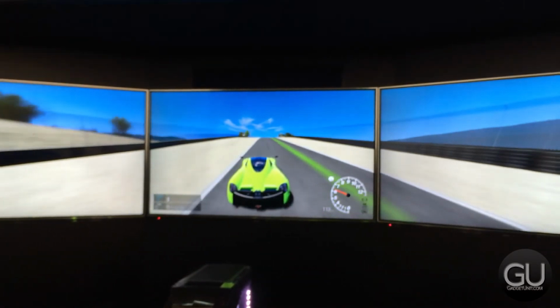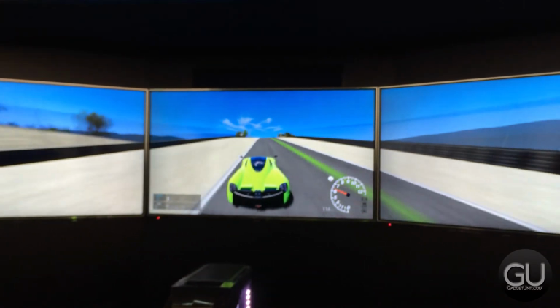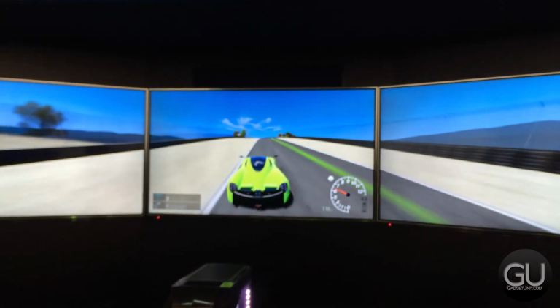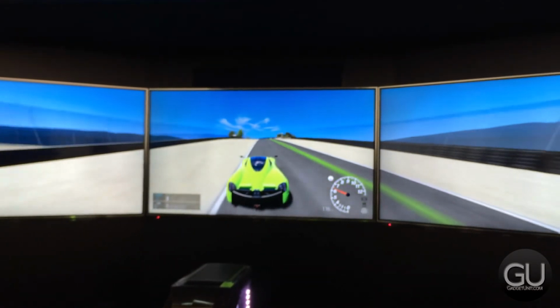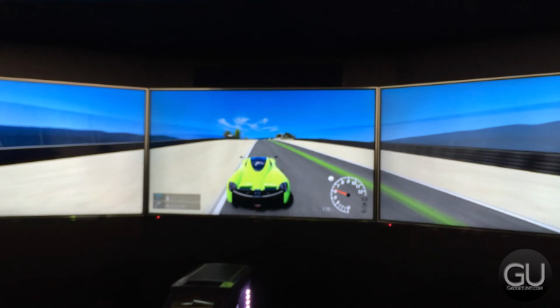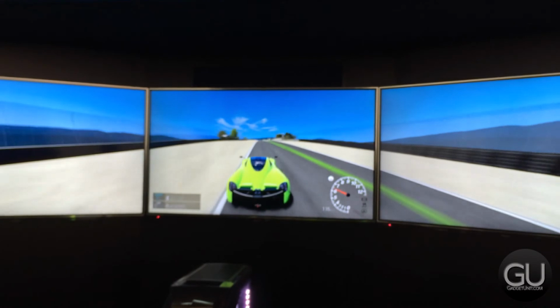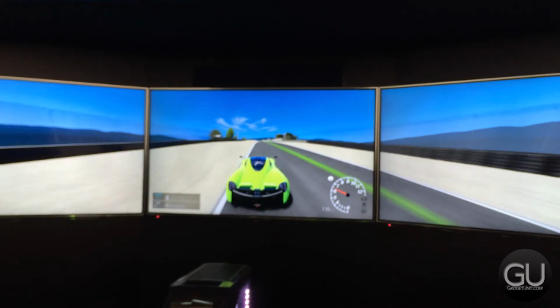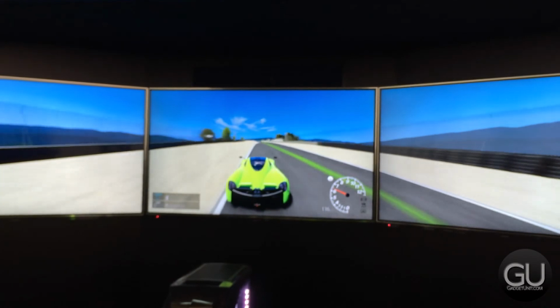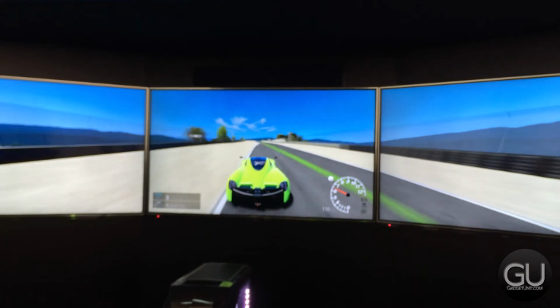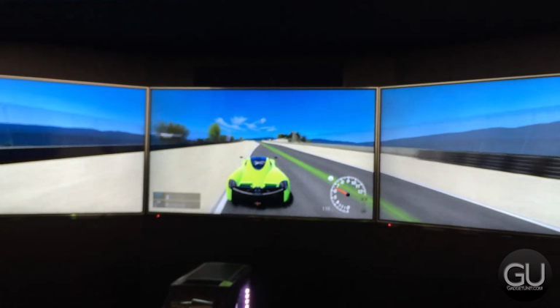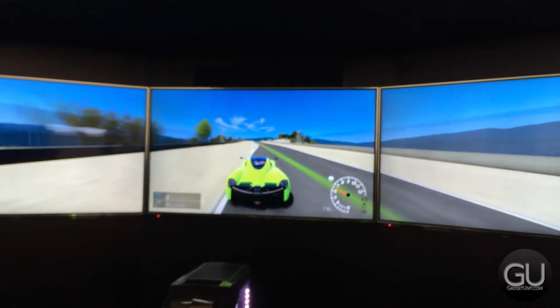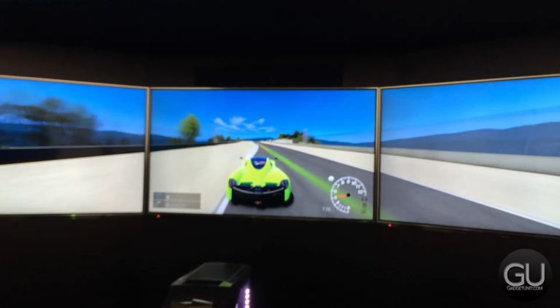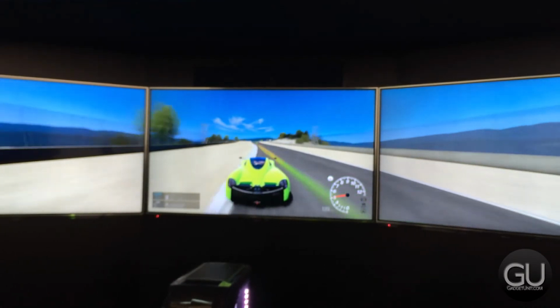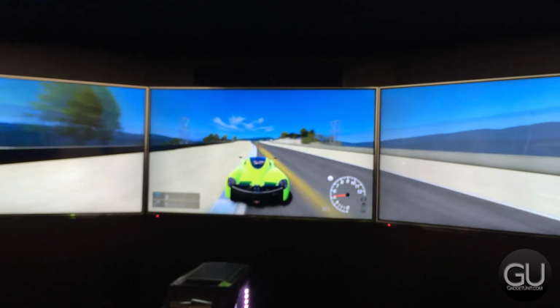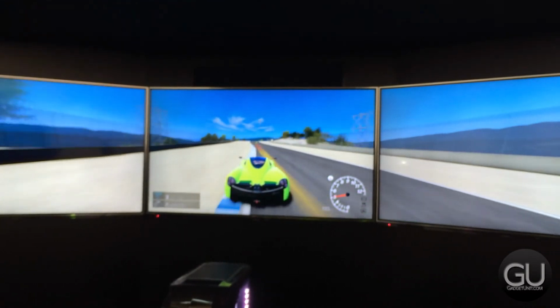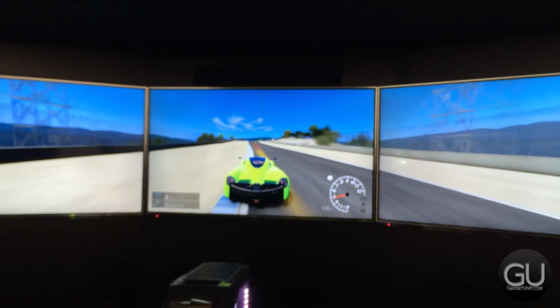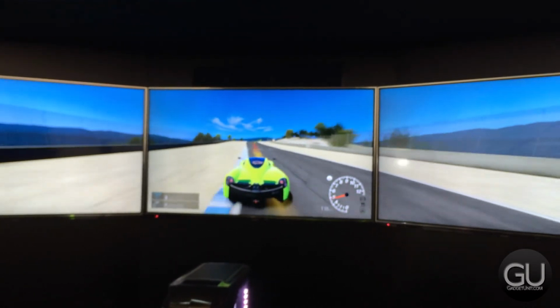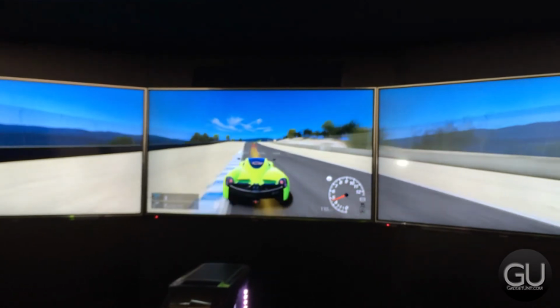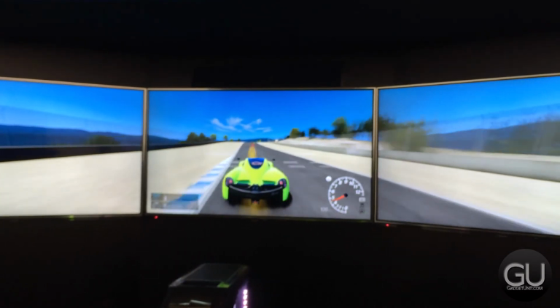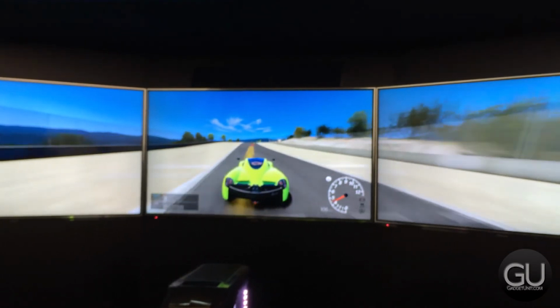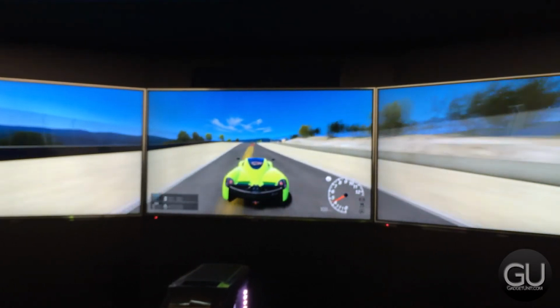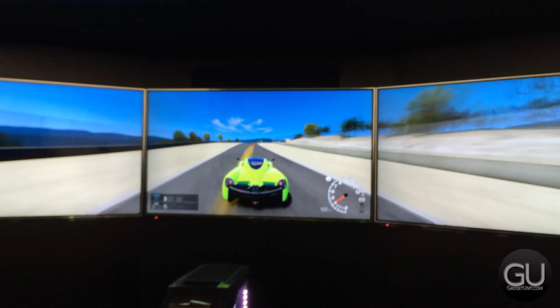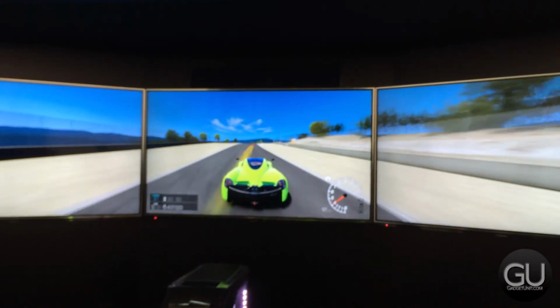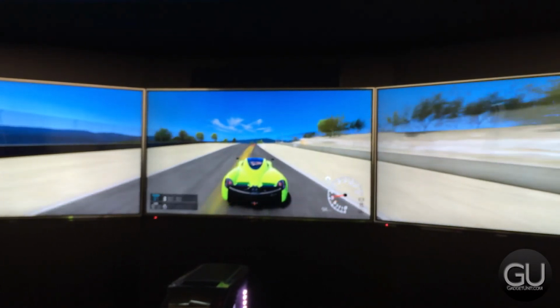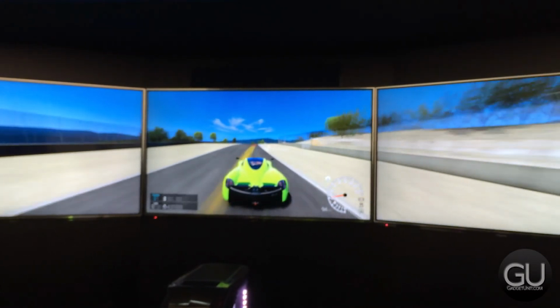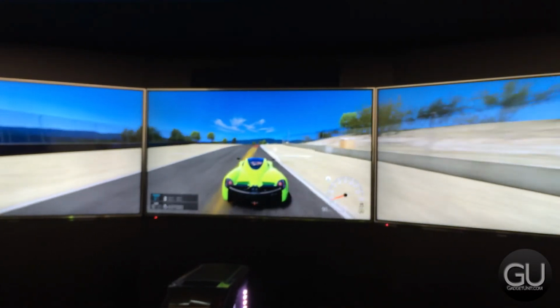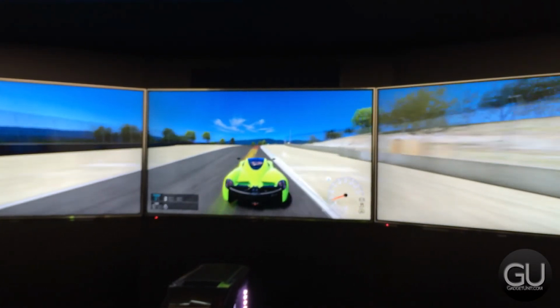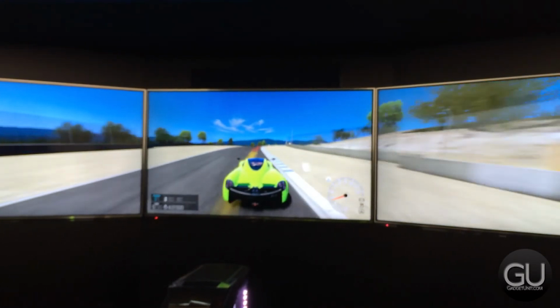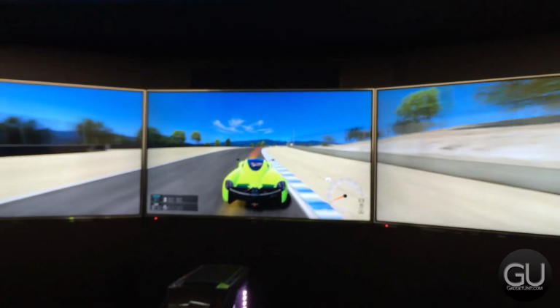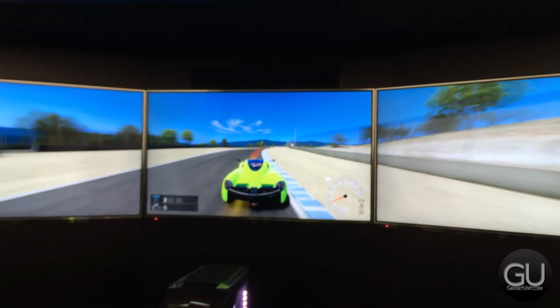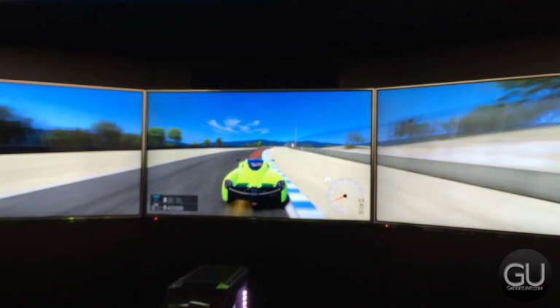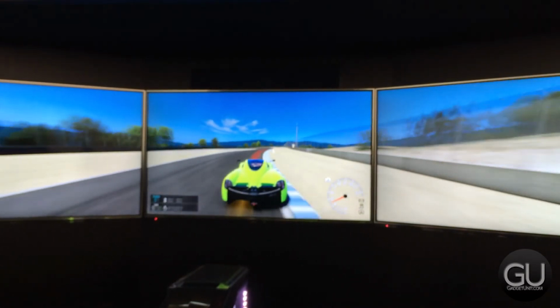Anyway, that was just a quick look at NVIDIA's triple screen 4K gaming setup here at CES.